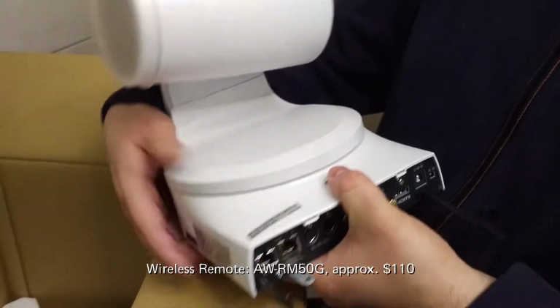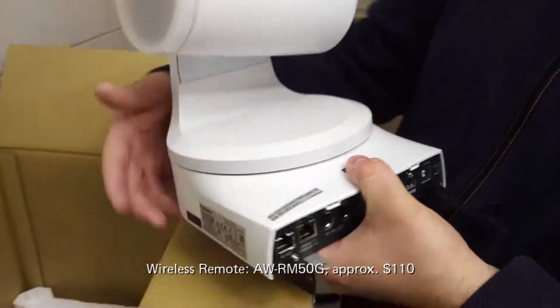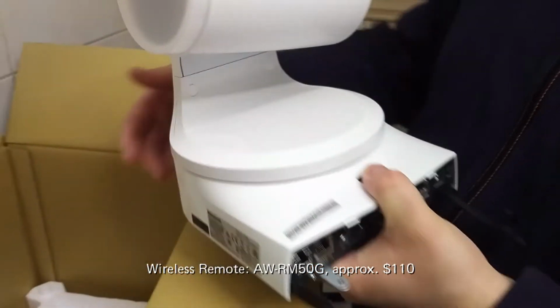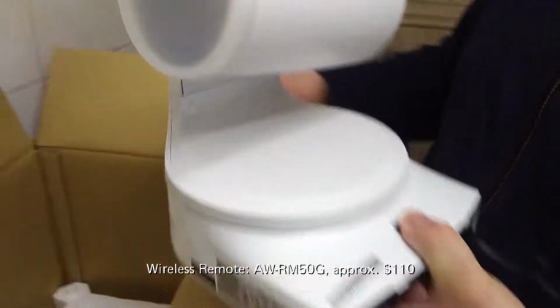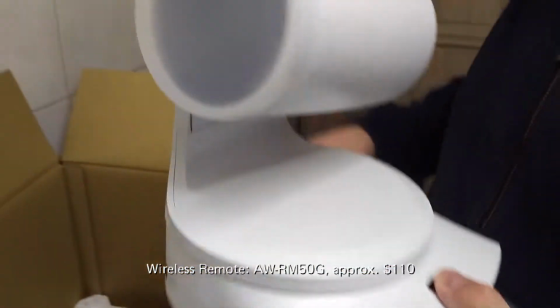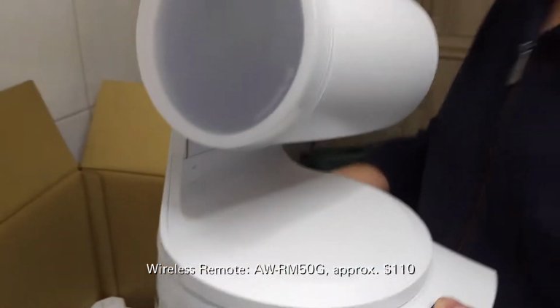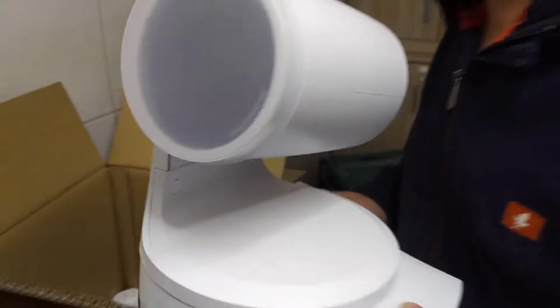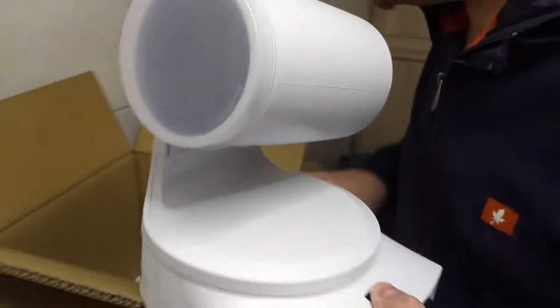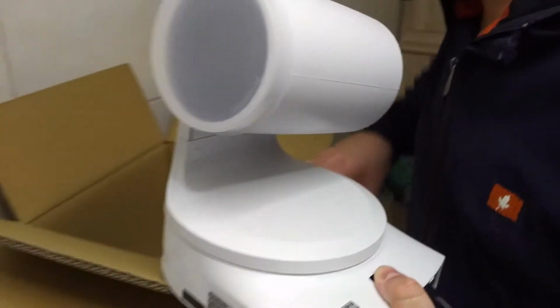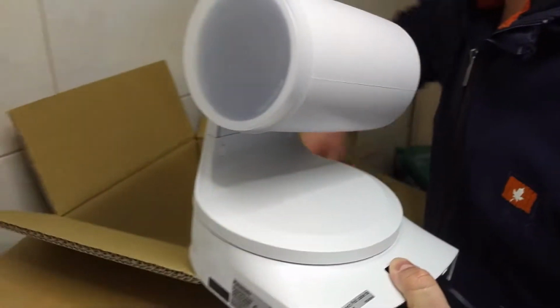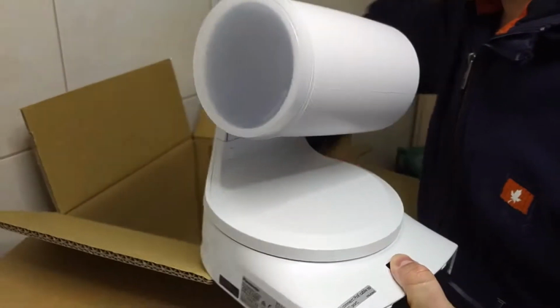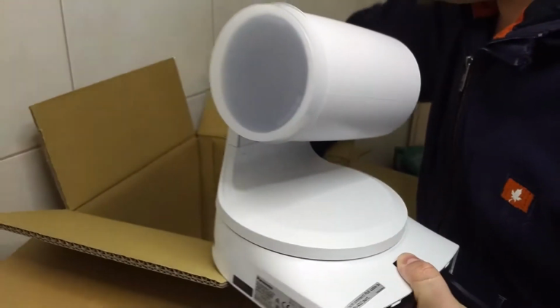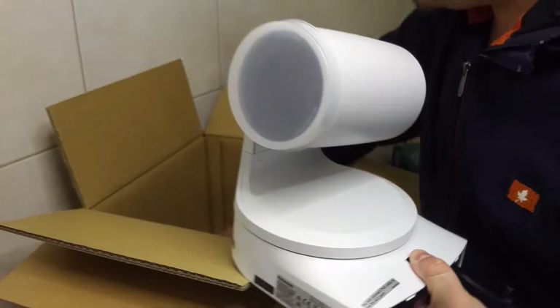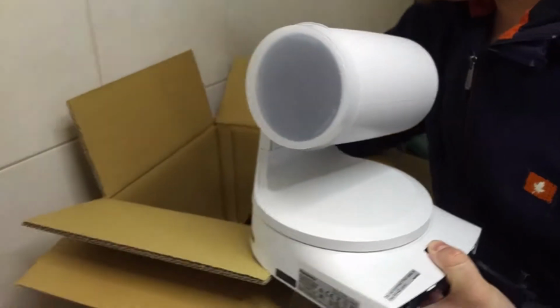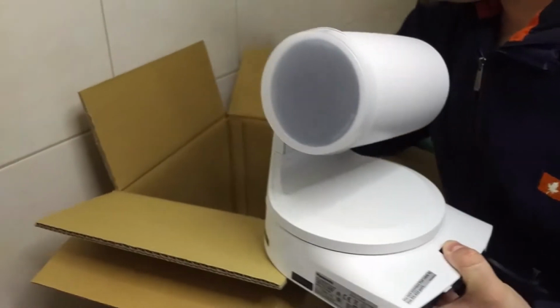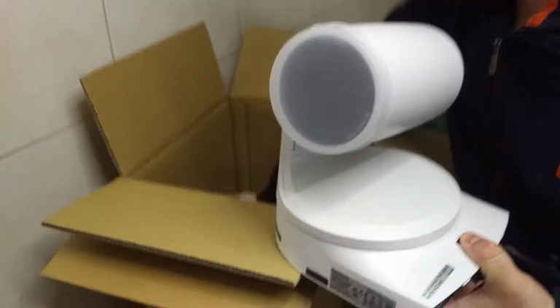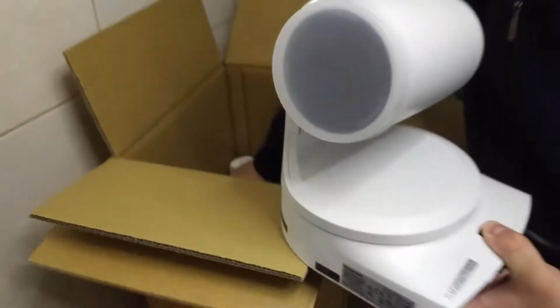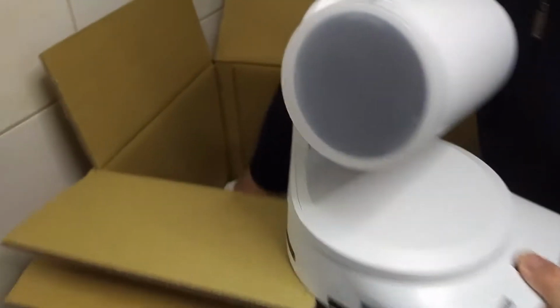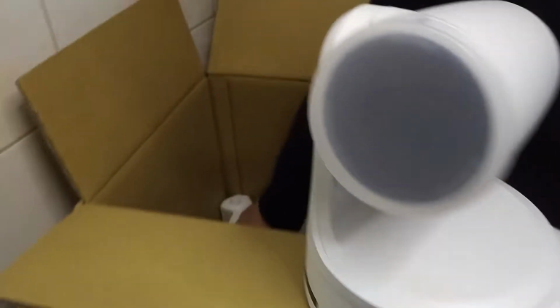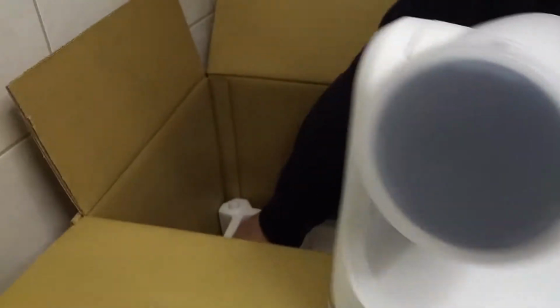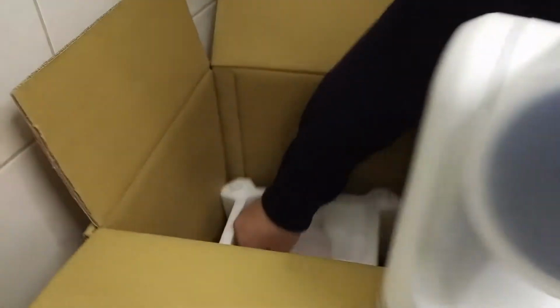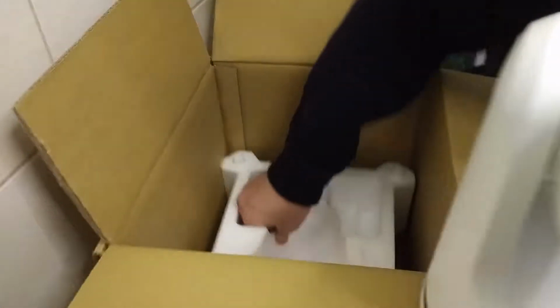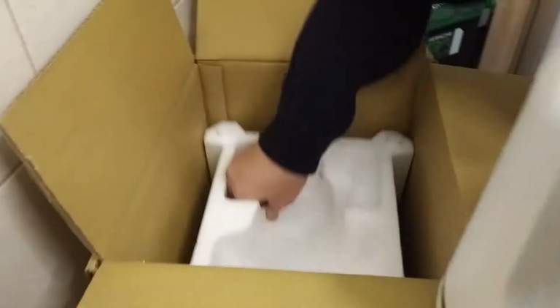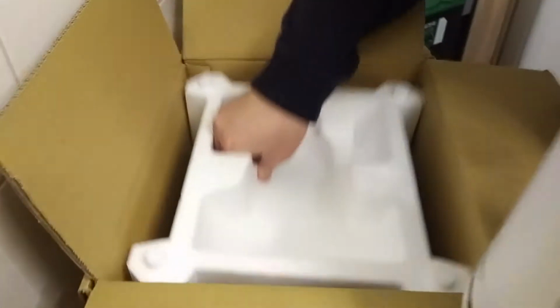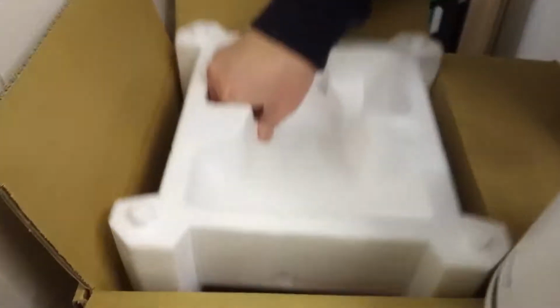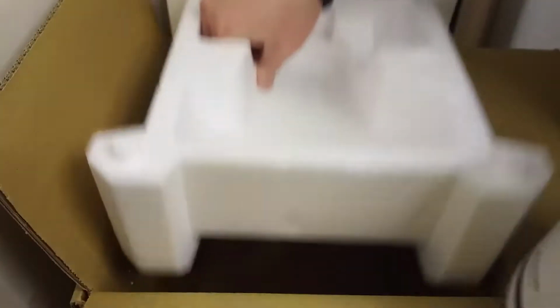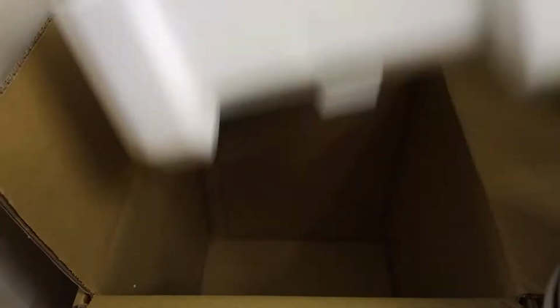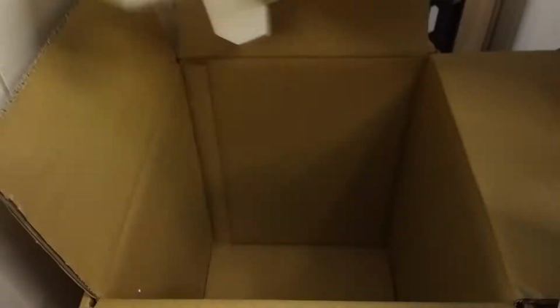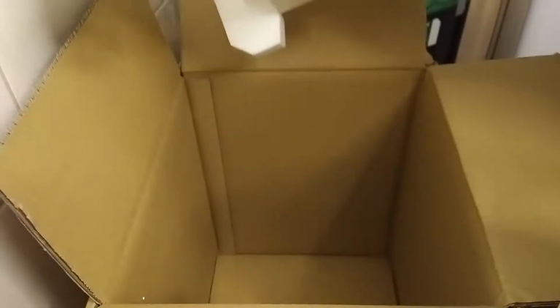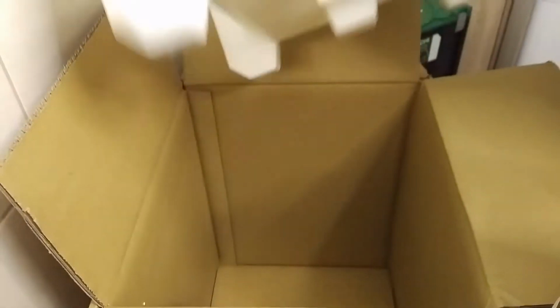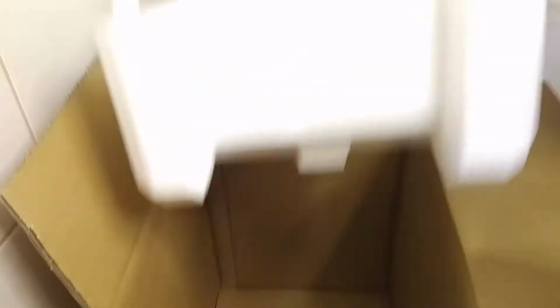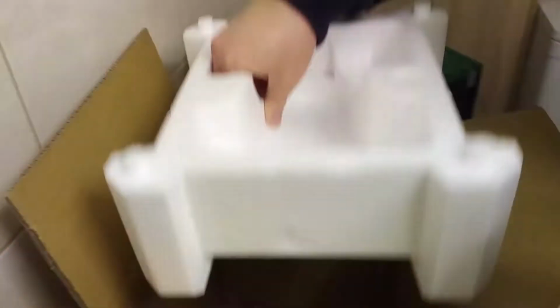So there's nothing else in the package — this is it.